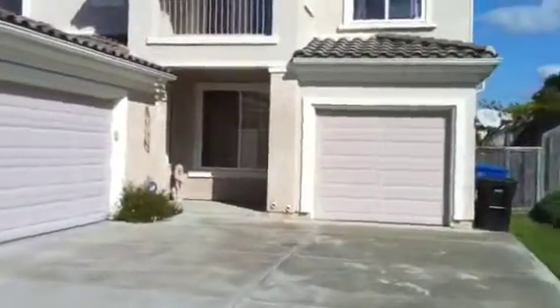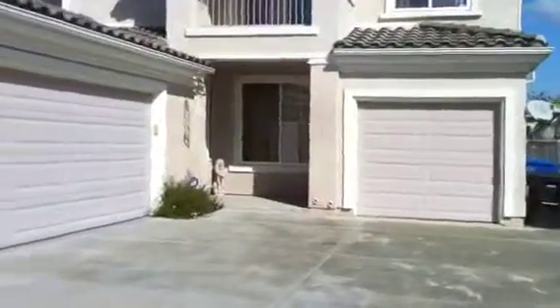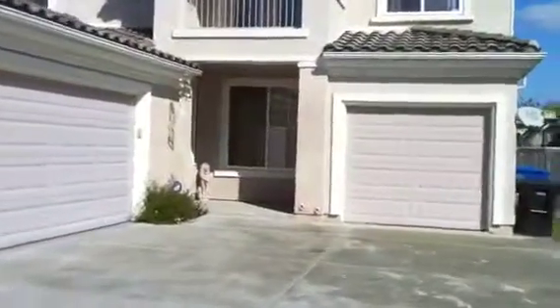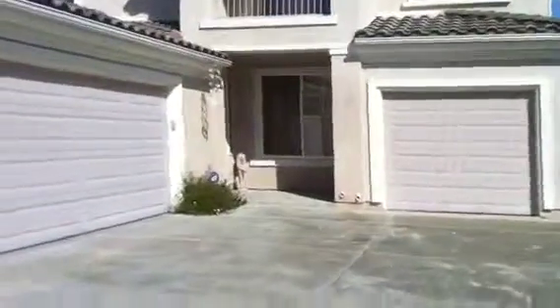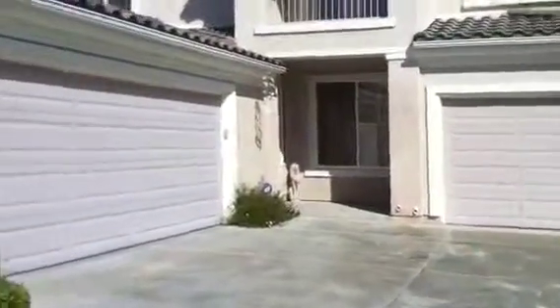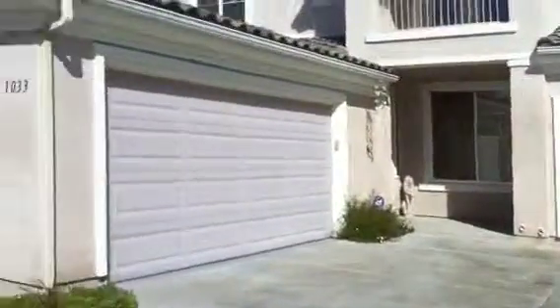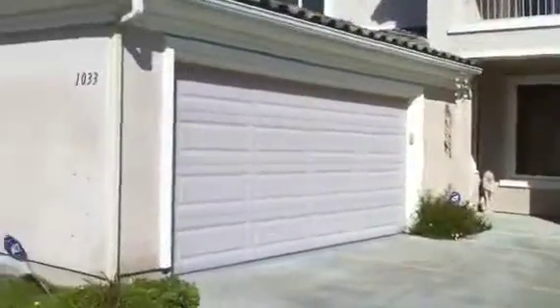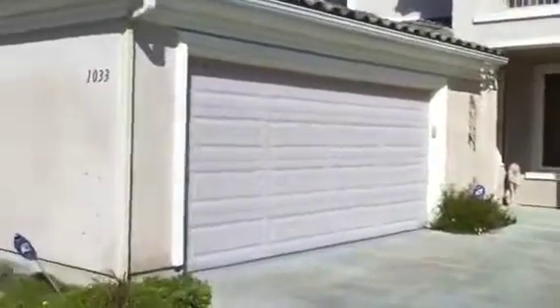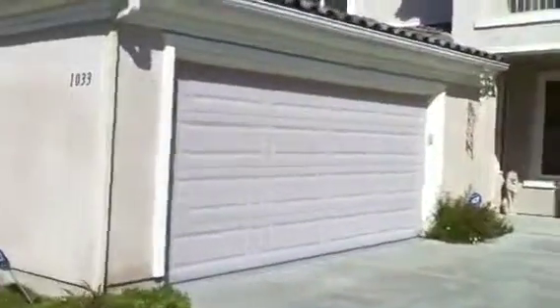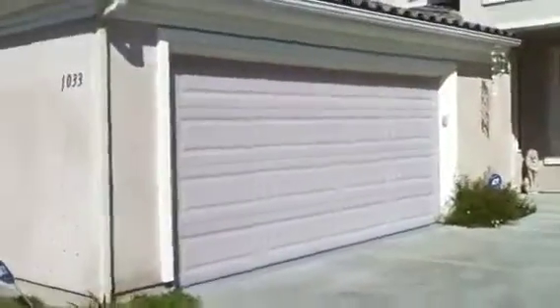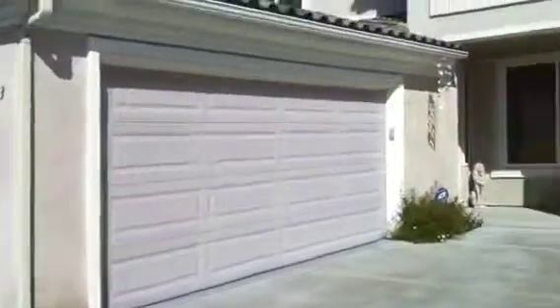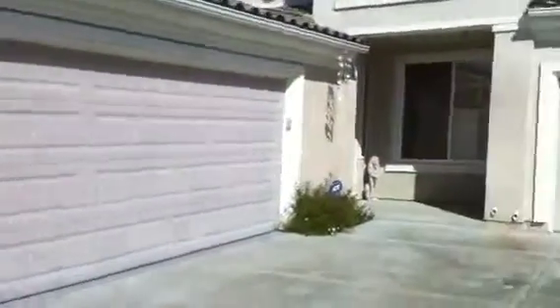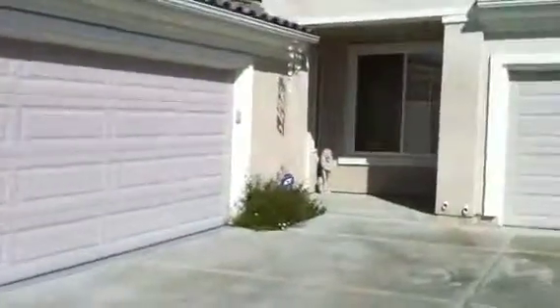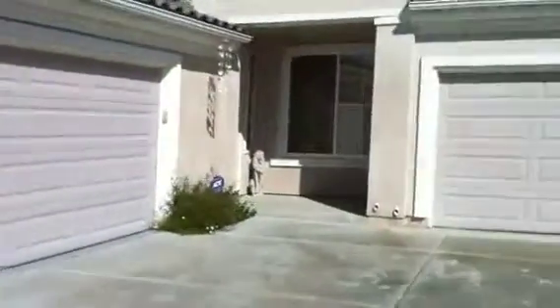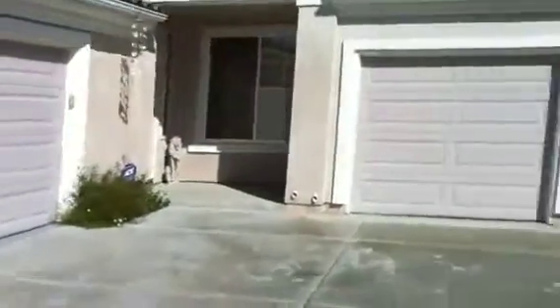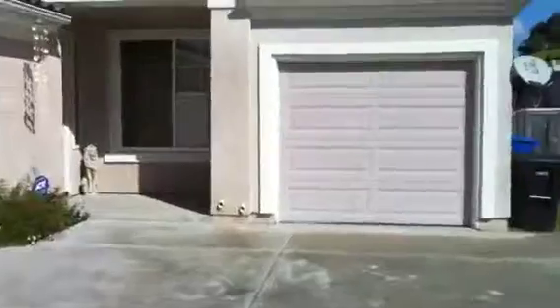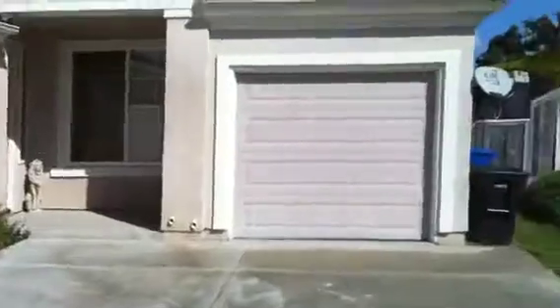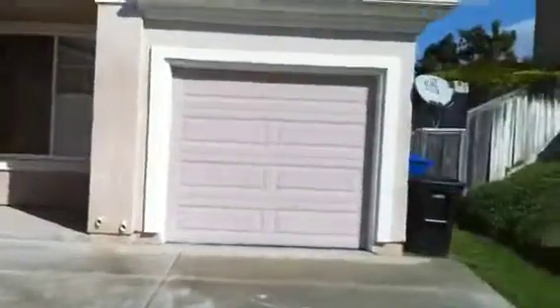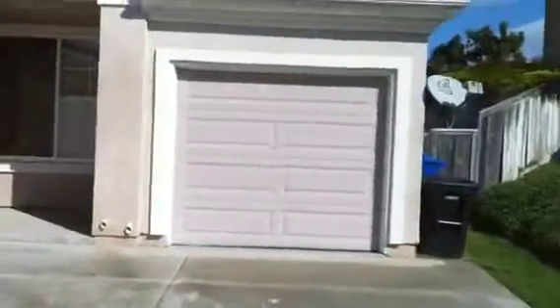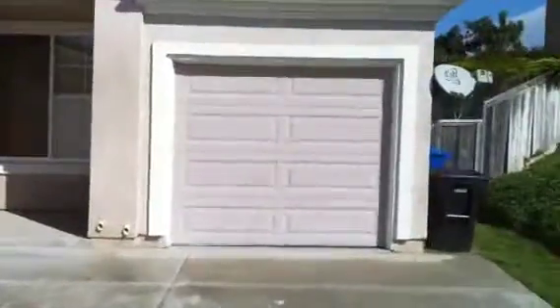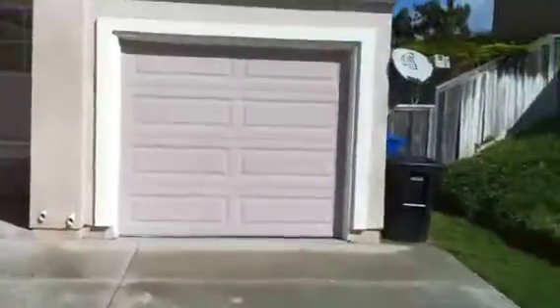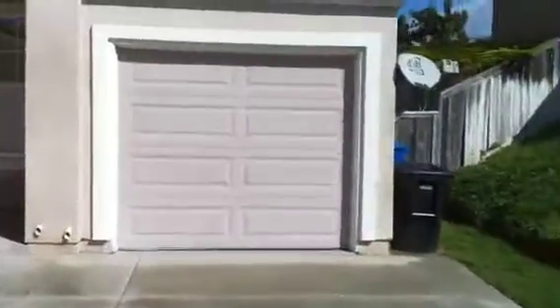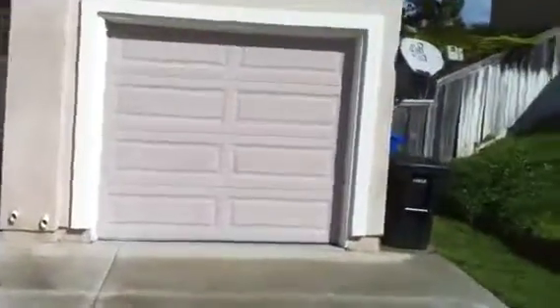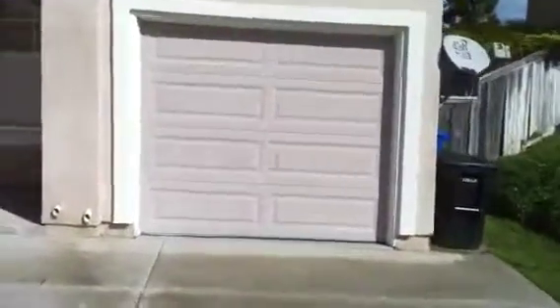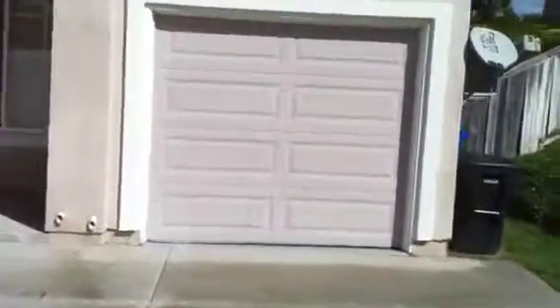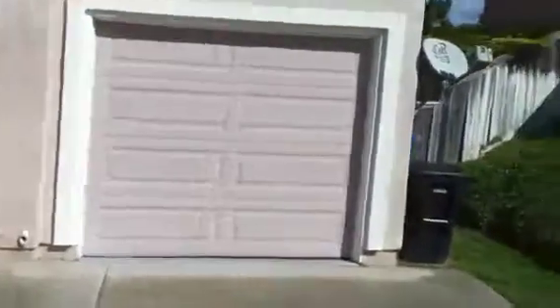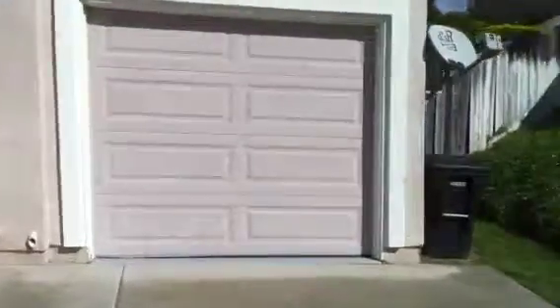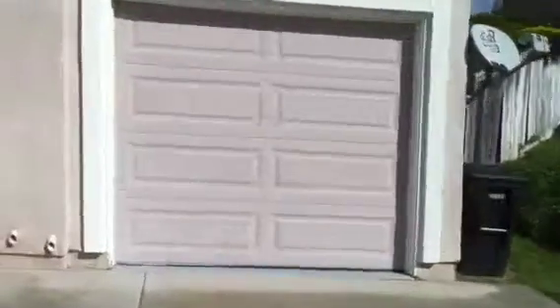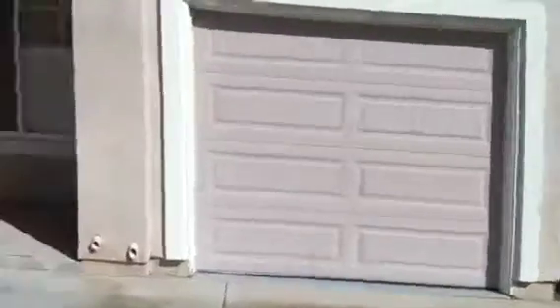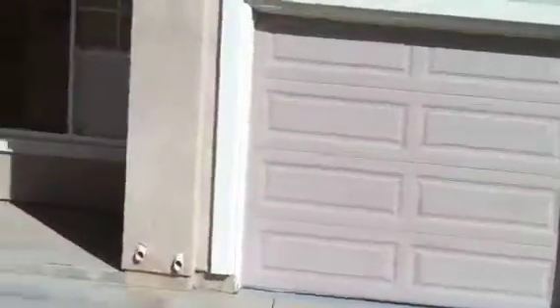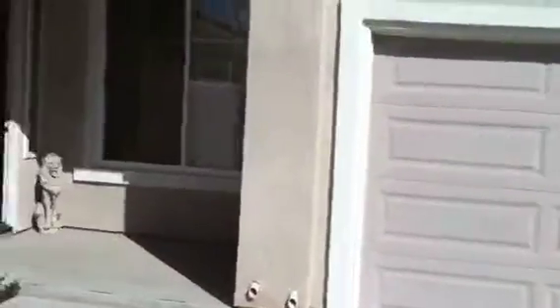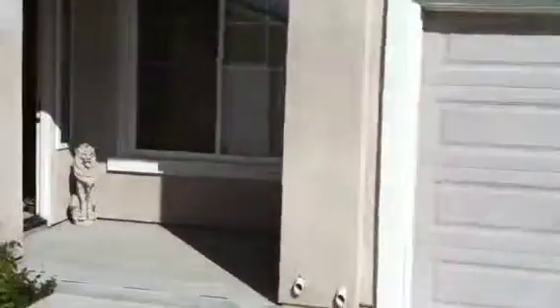We have a three car garage — a two car on this side and a small one car on the other side. Perfect for a workout room.